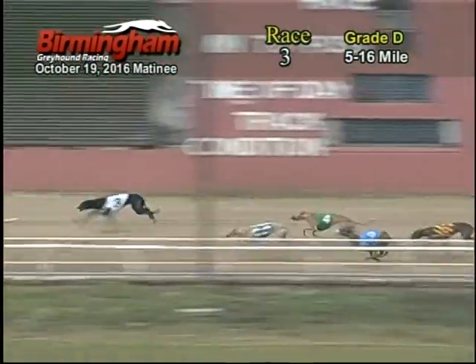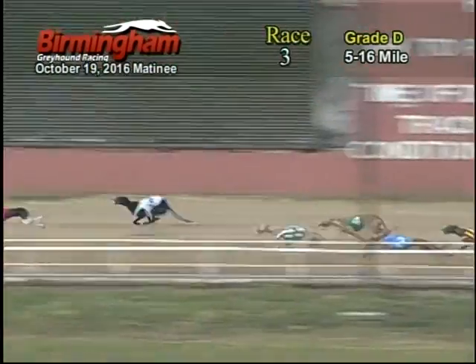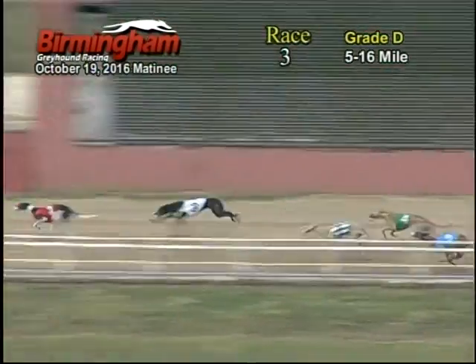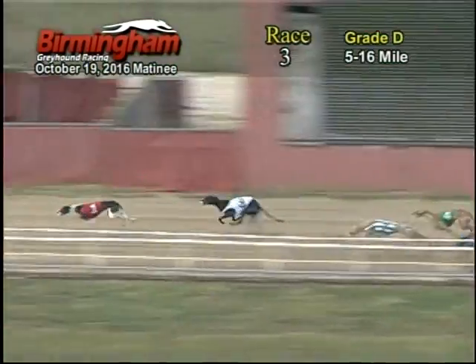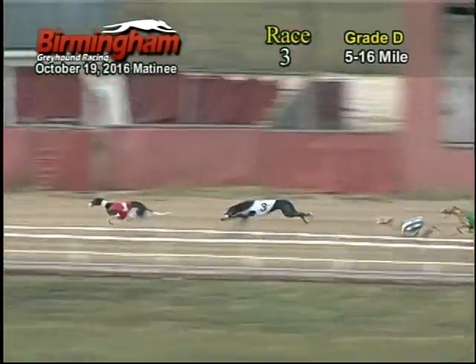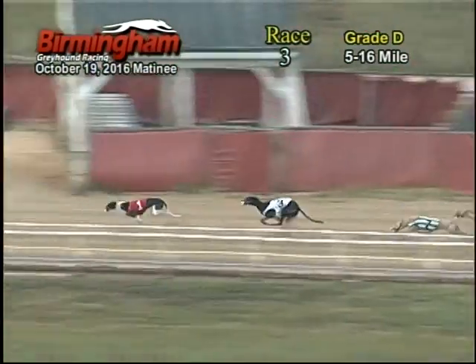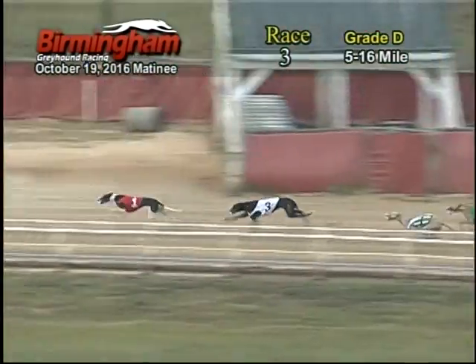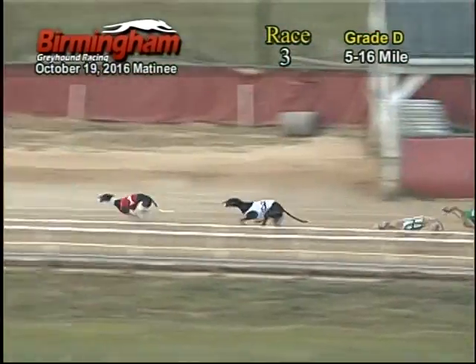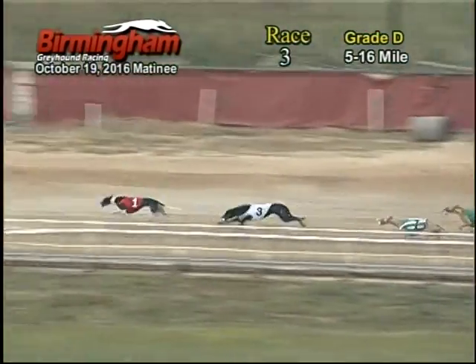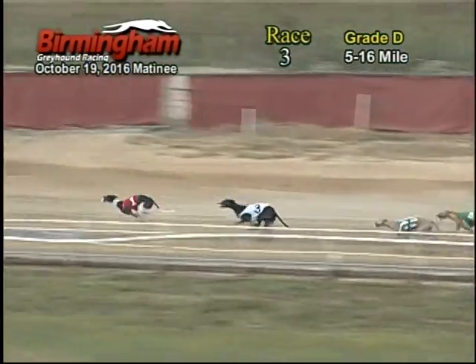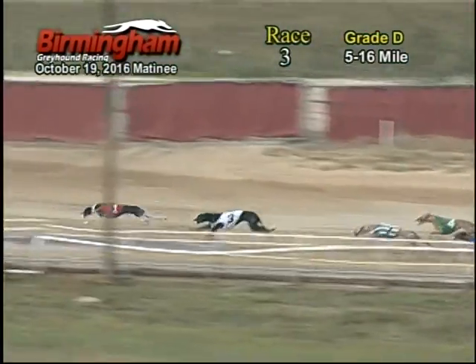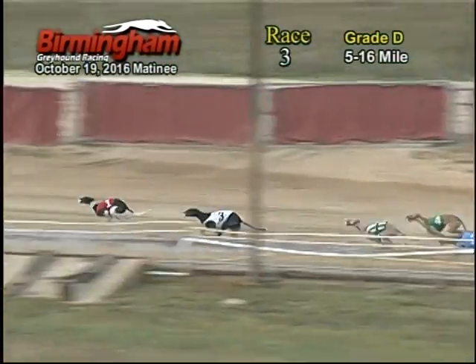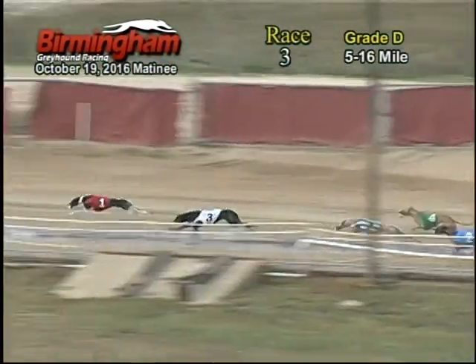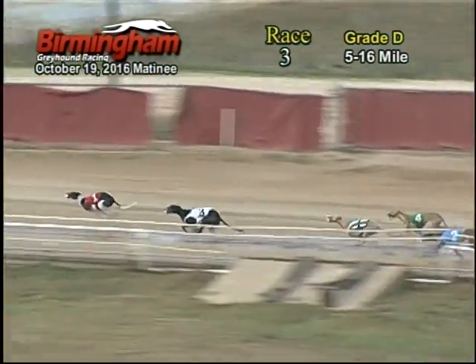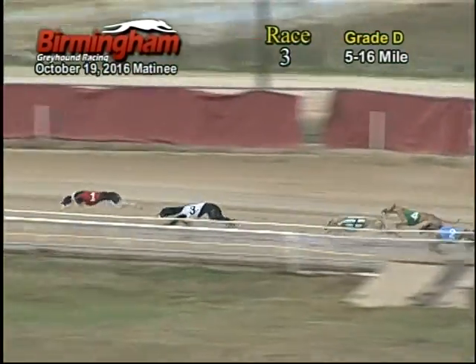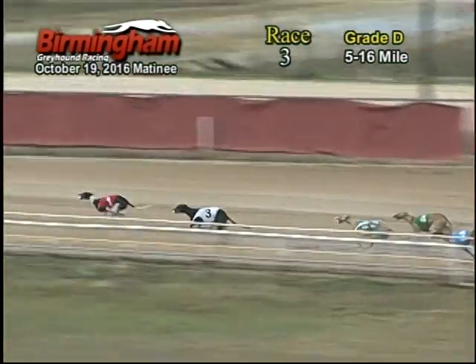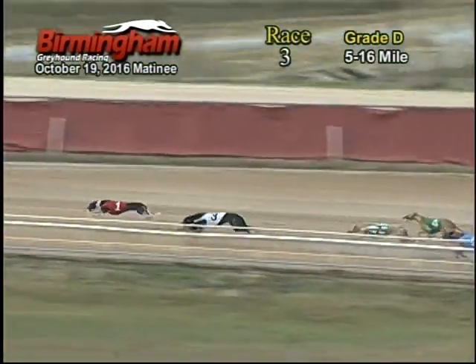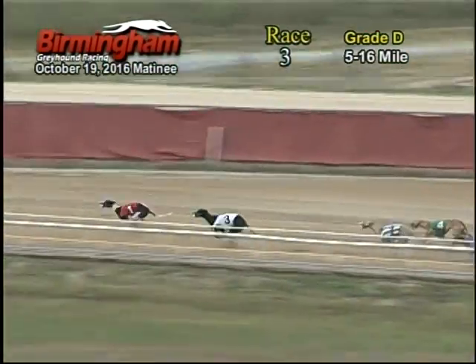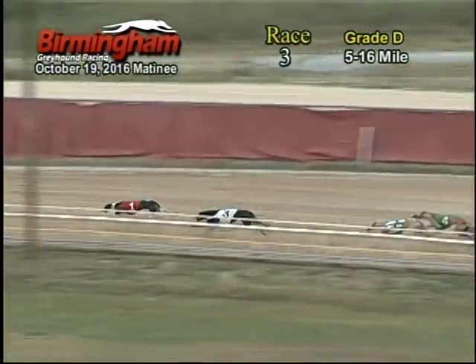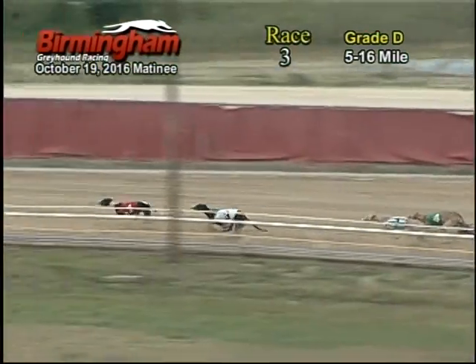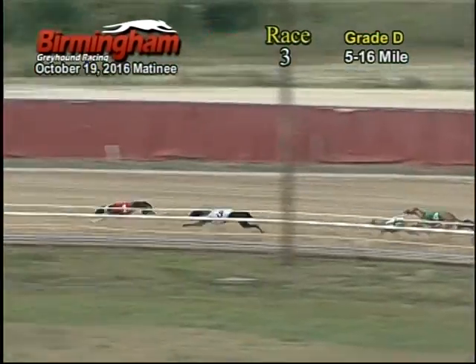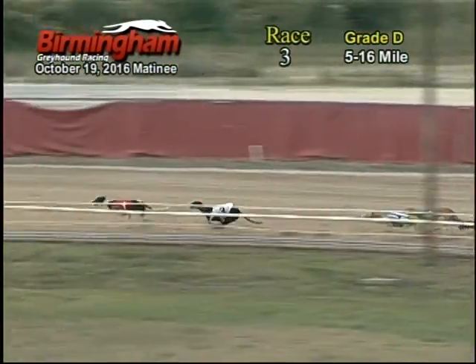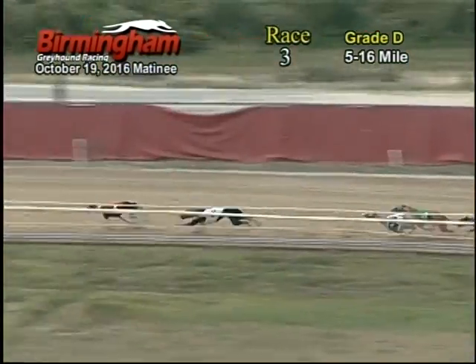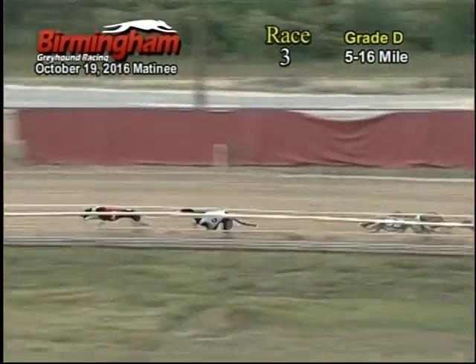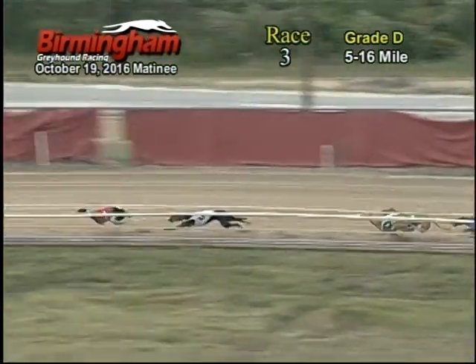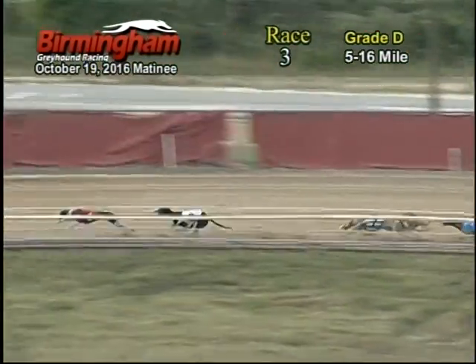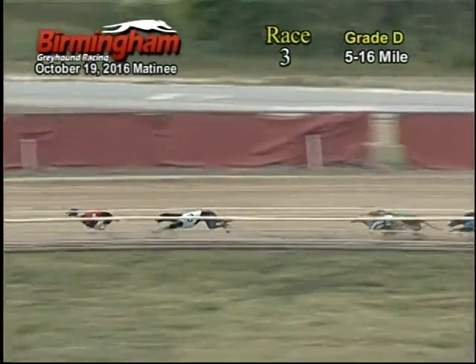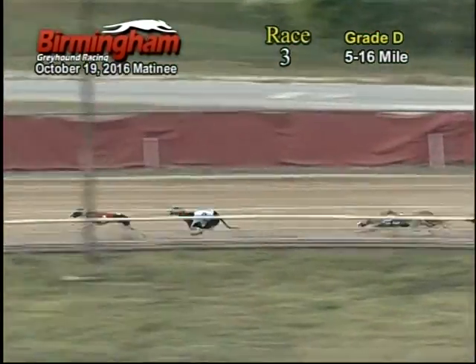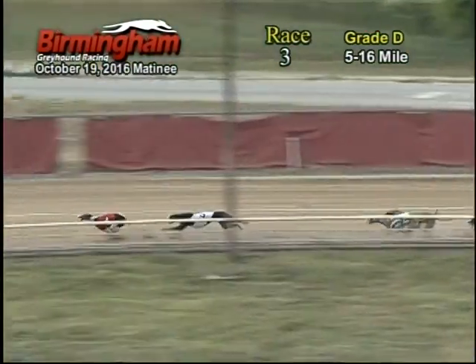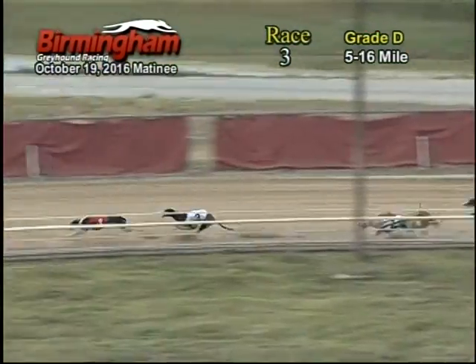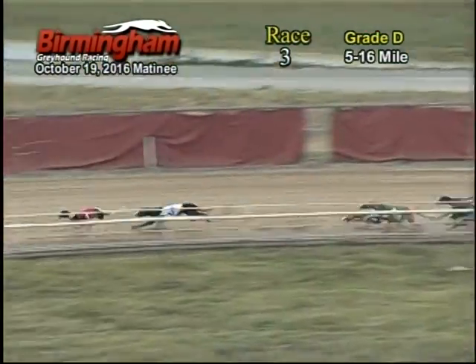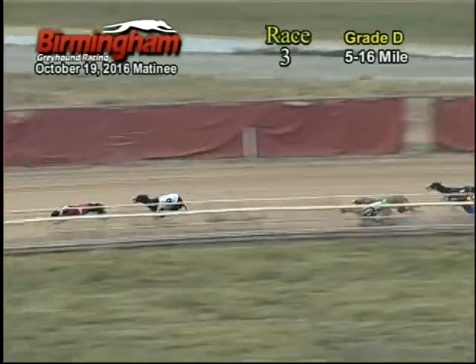And as they make their way around to the last and final turn, one holds on to that lead with the three on his tail, followed by the seven, four.